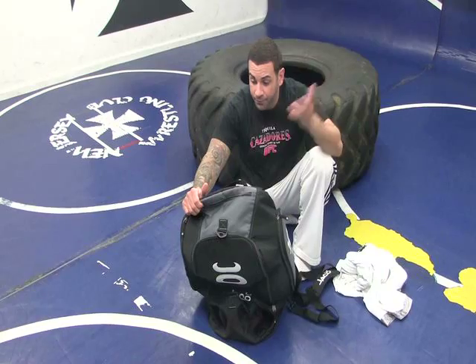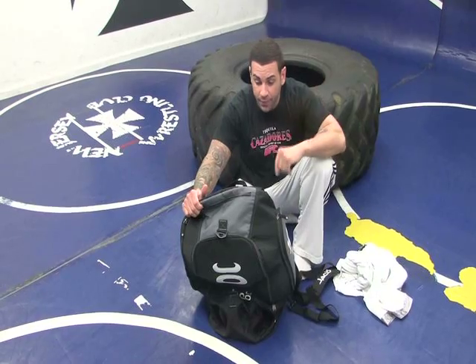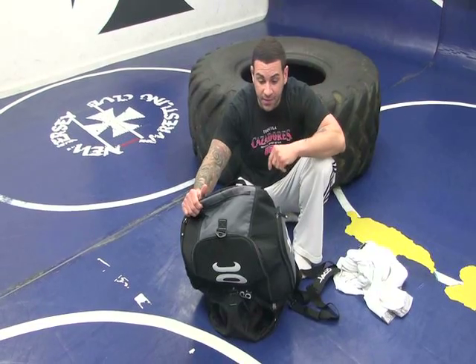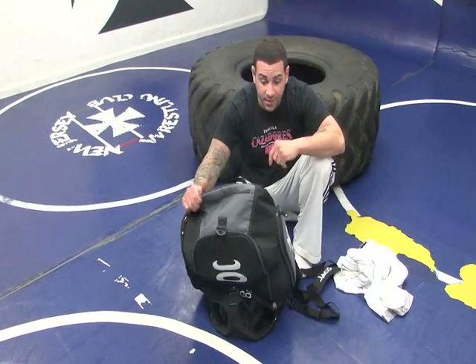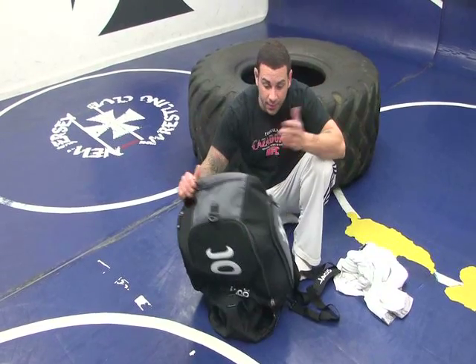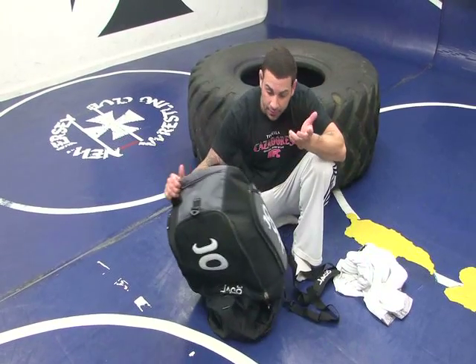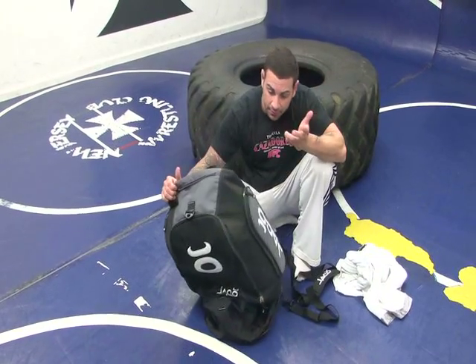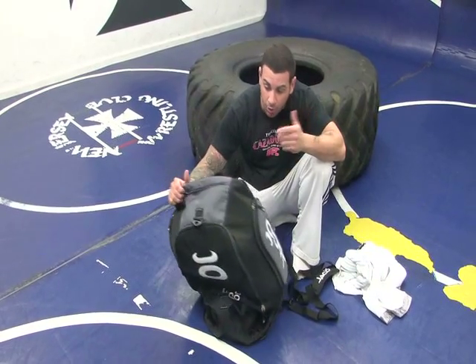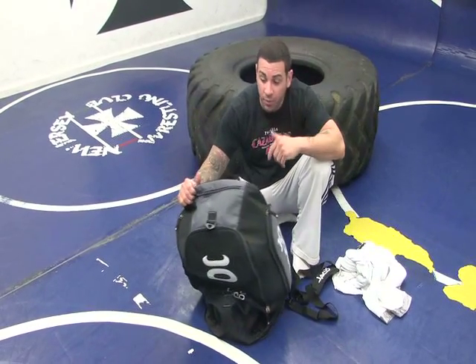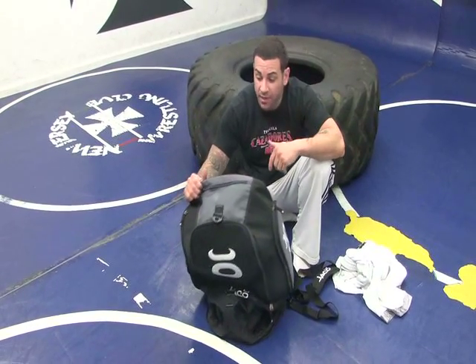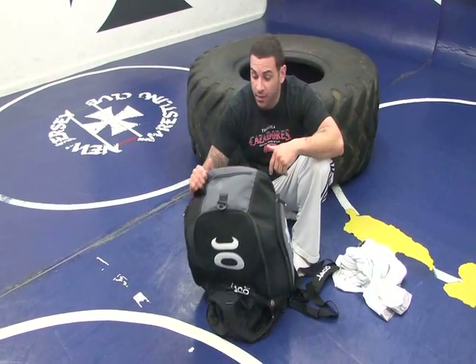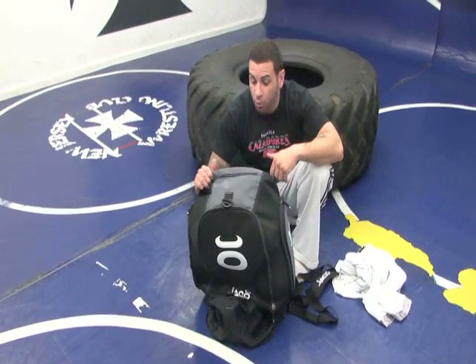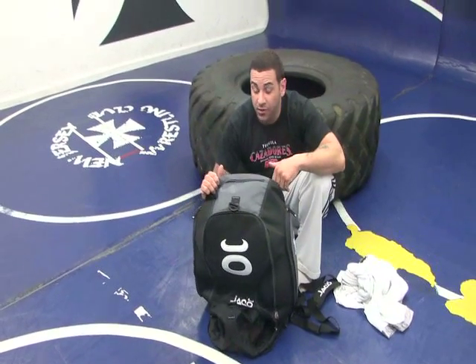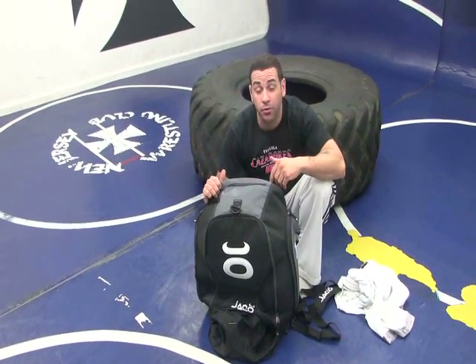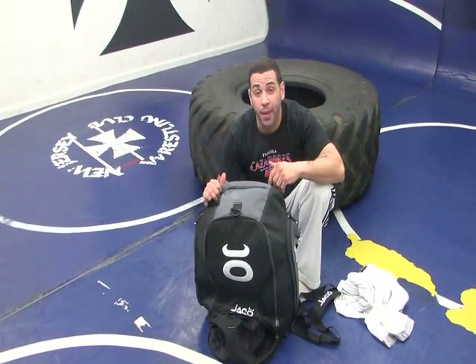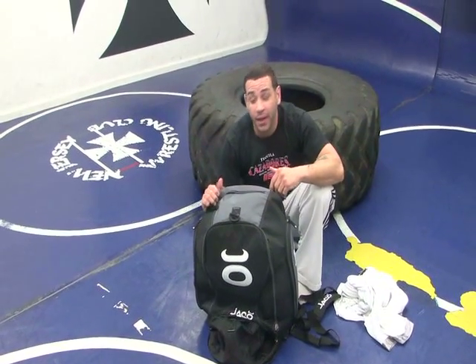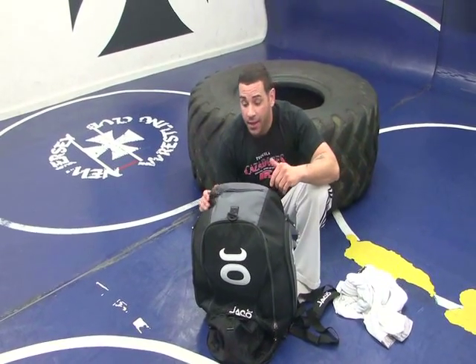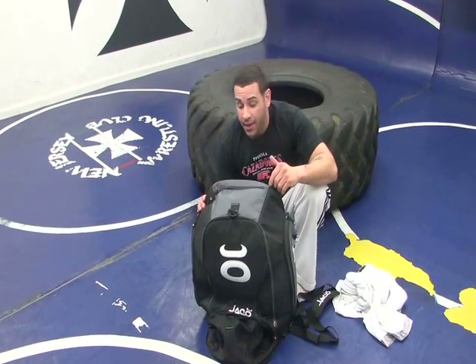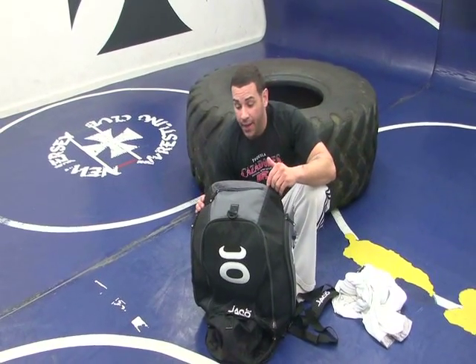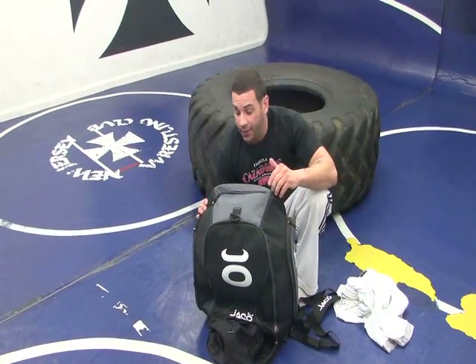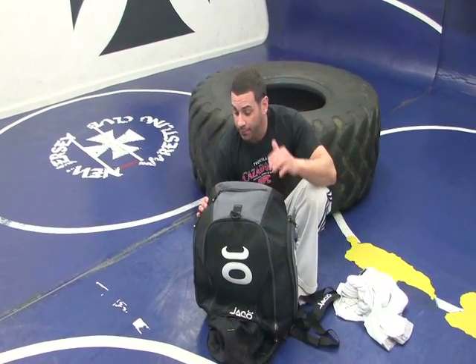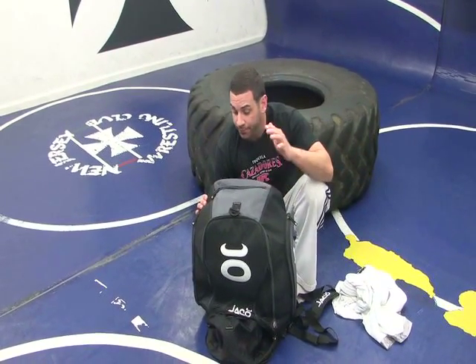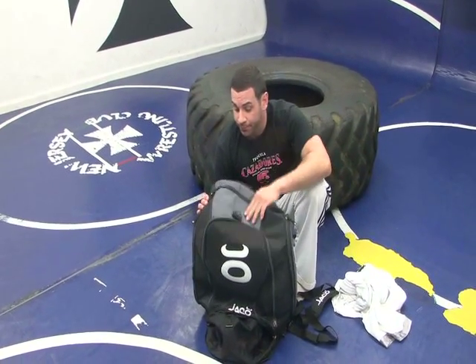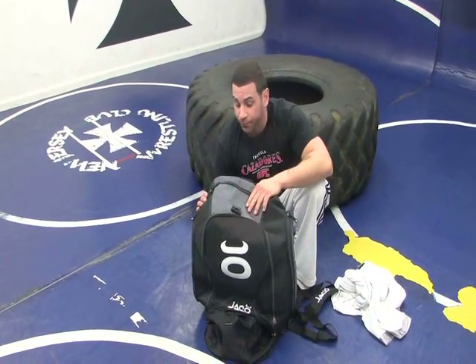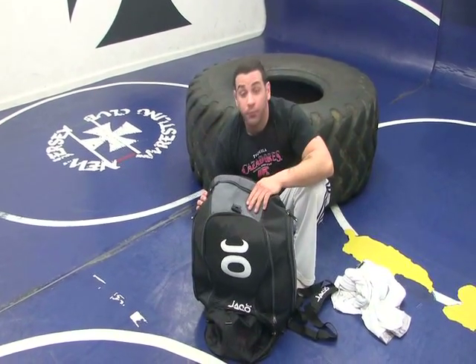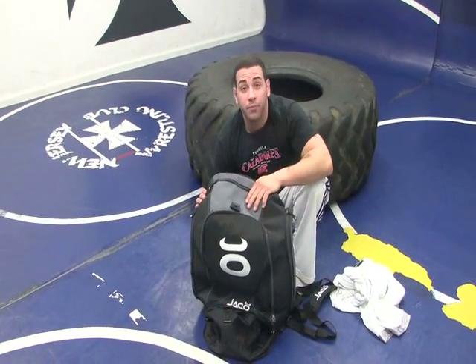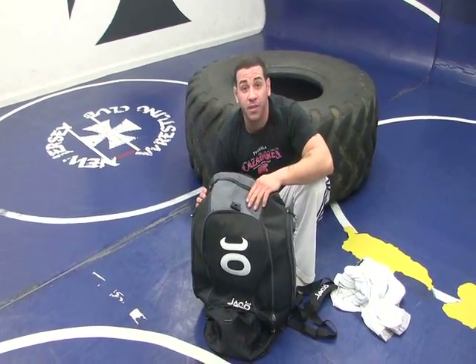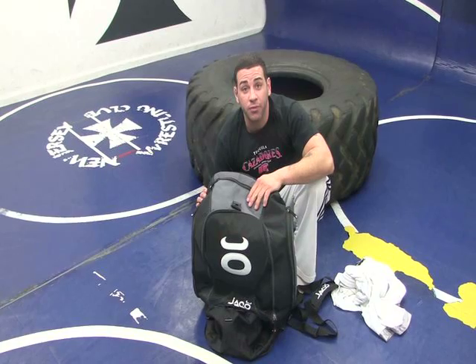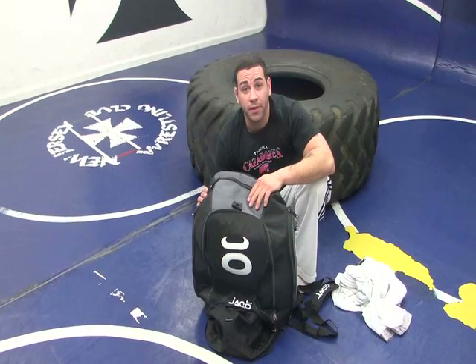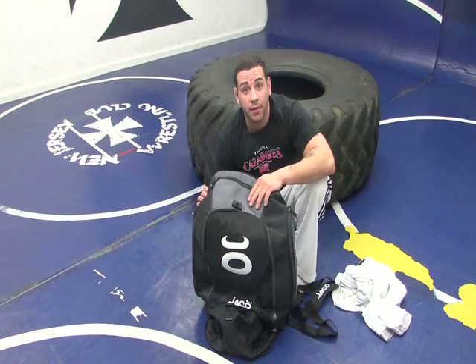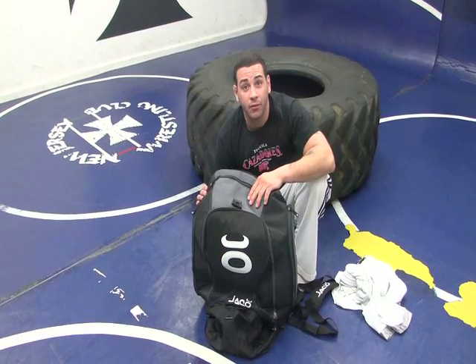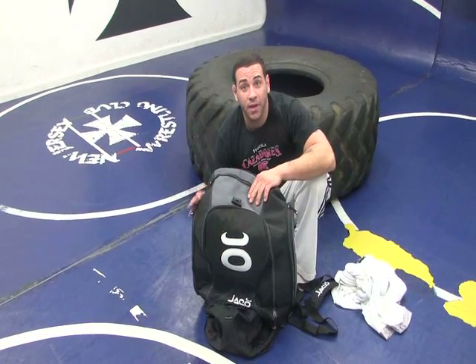And that's it. I hope you guys order the bag — safe training, have a good time.